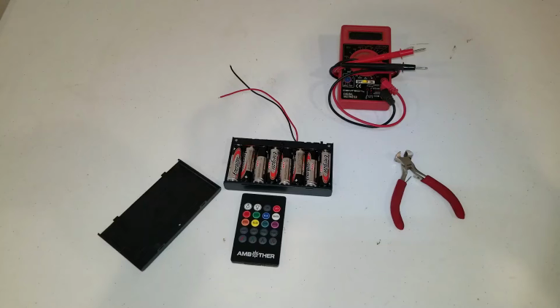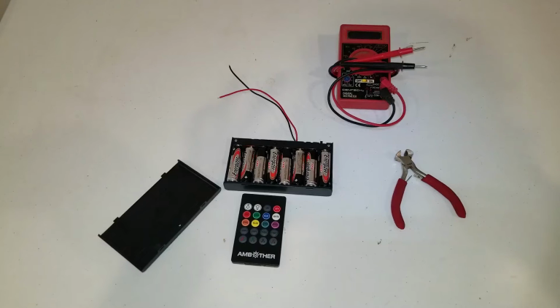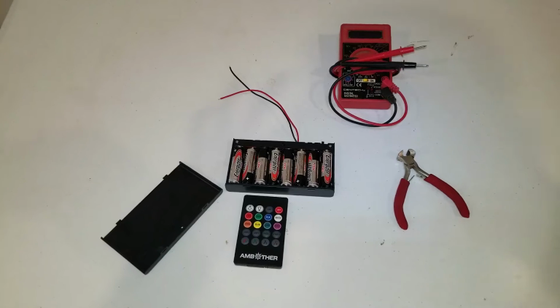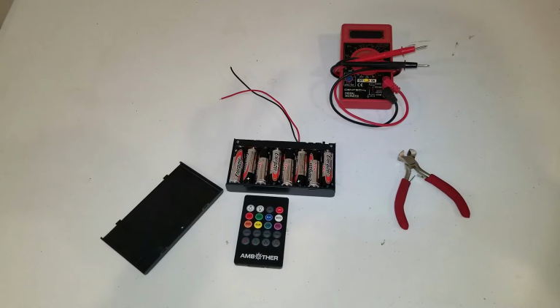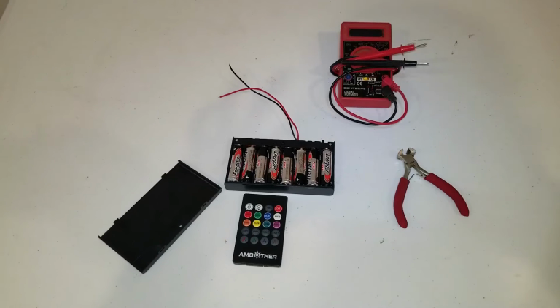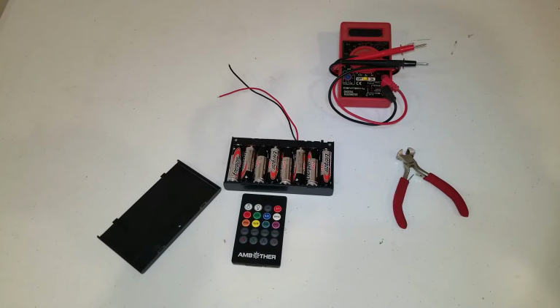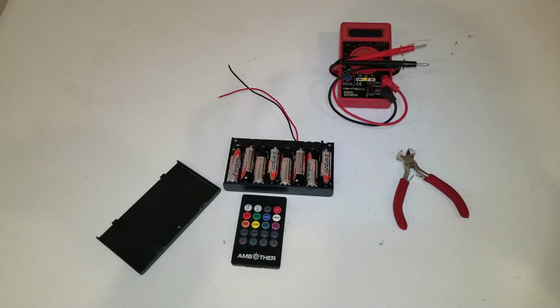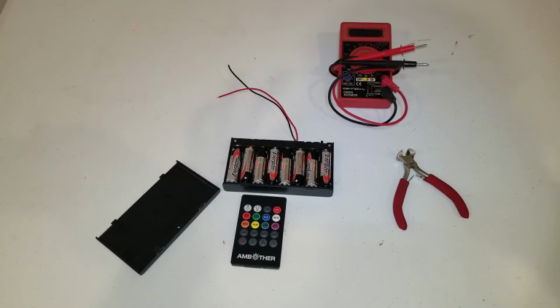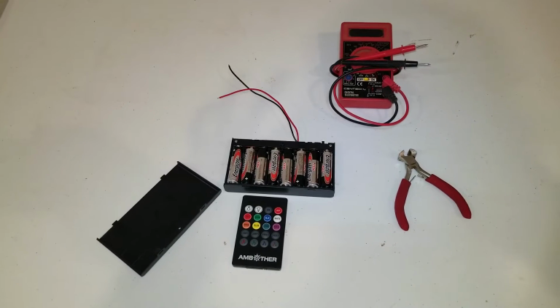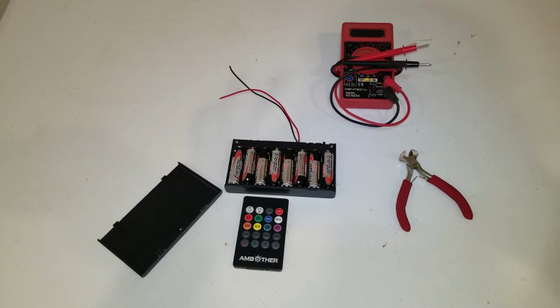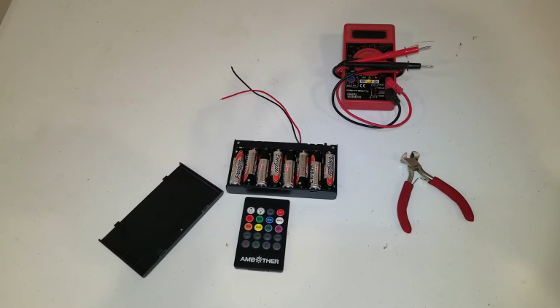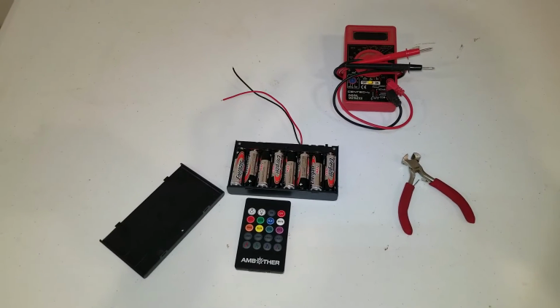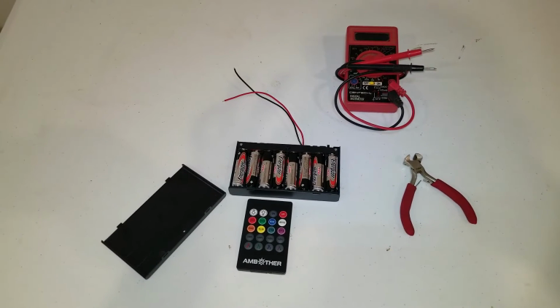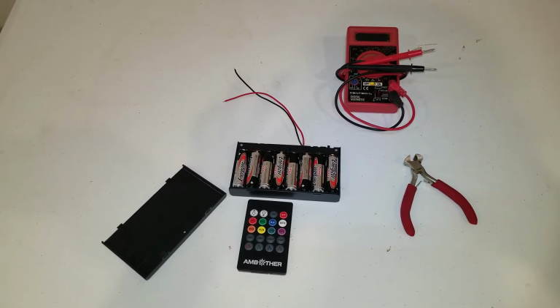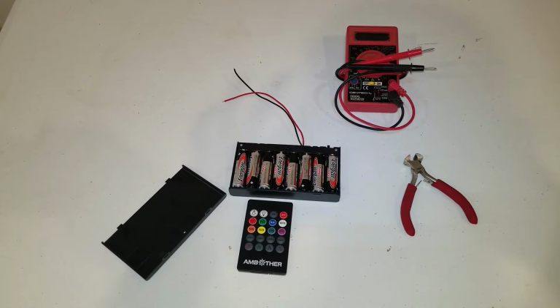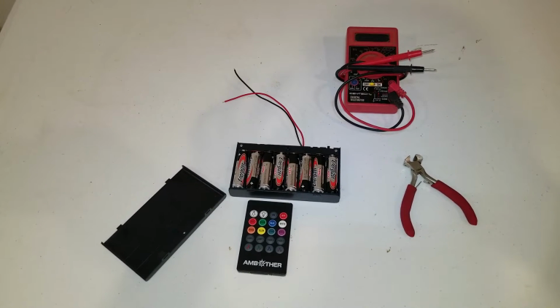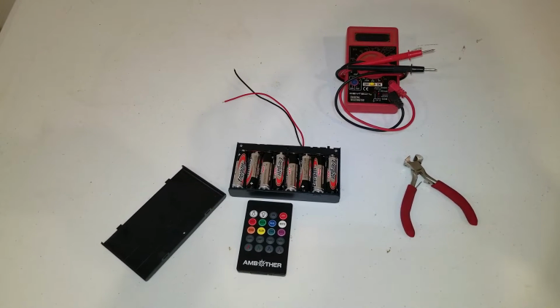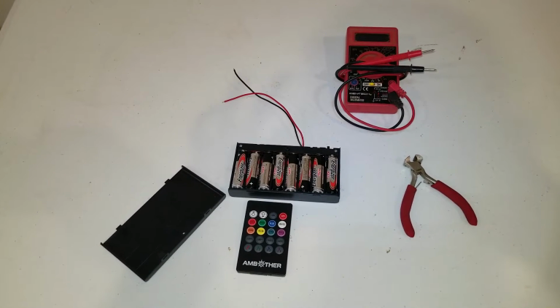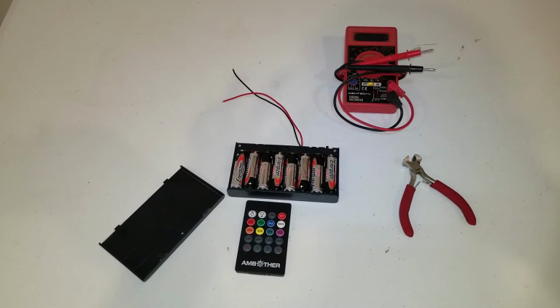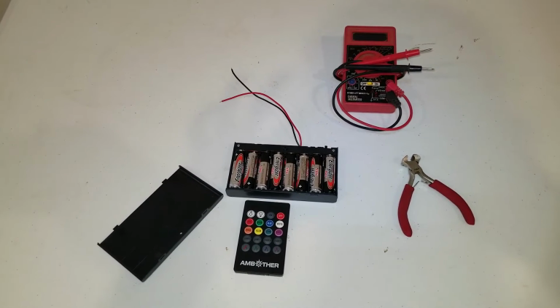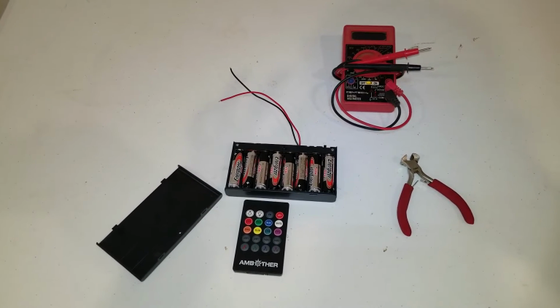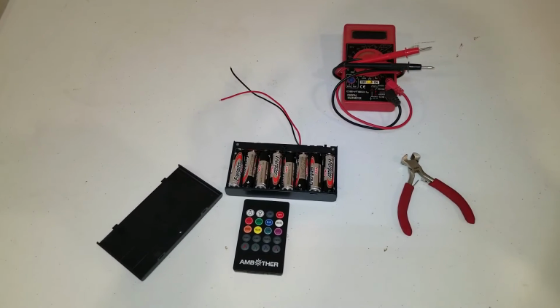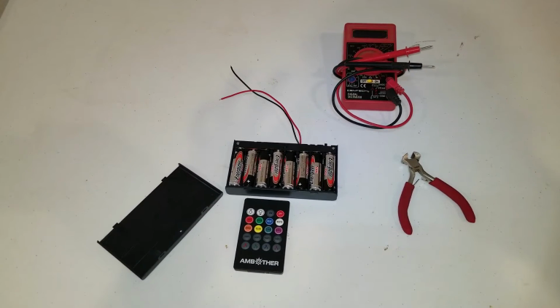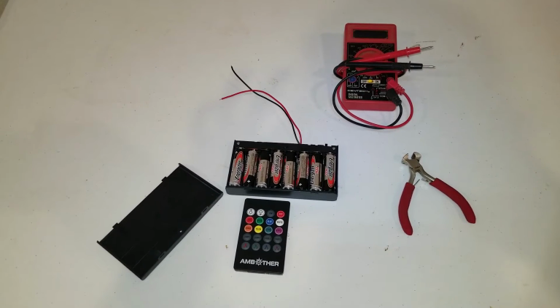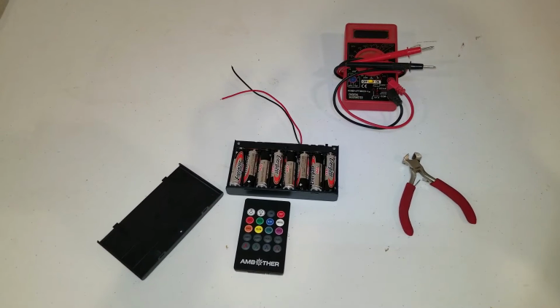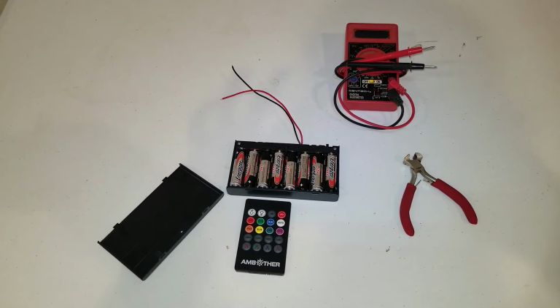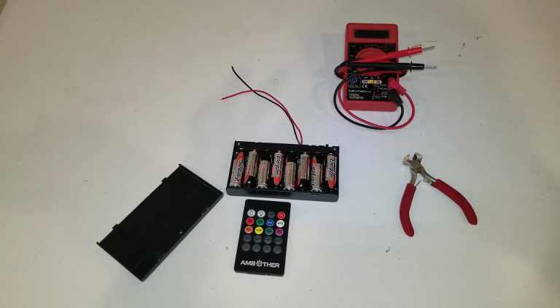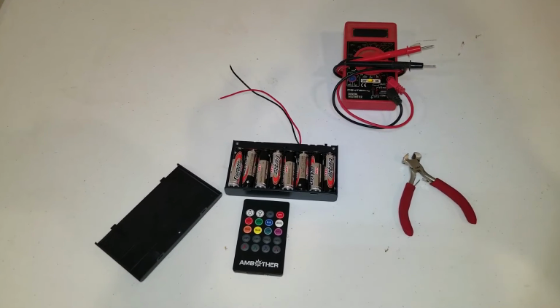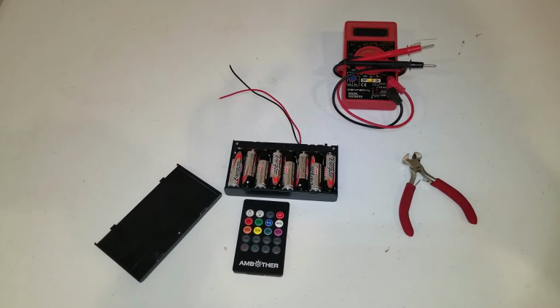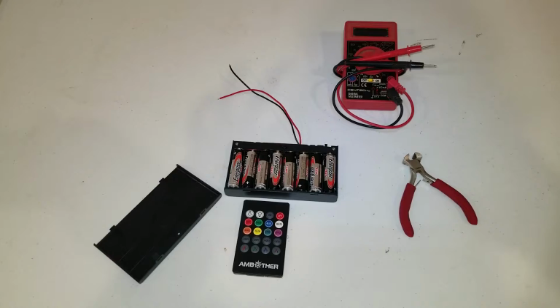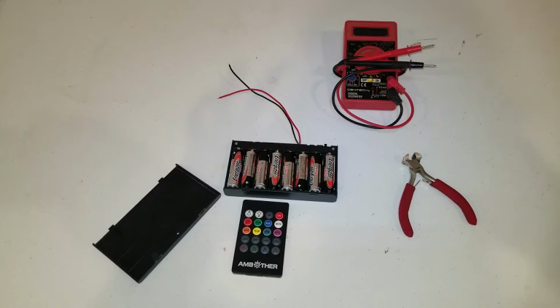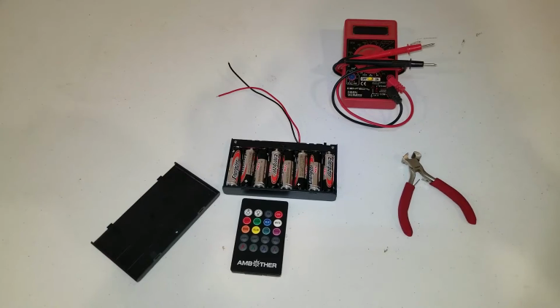Today I'm going to do a quick video and show you how to run an LED light strip just off AA batteries.